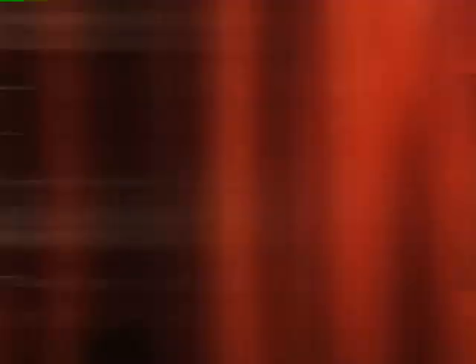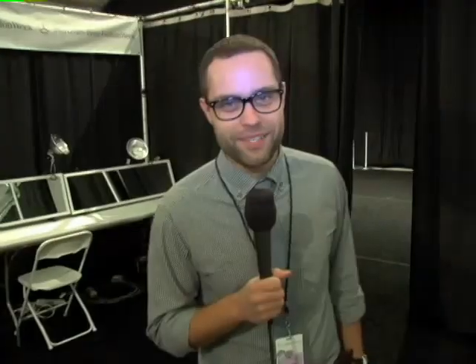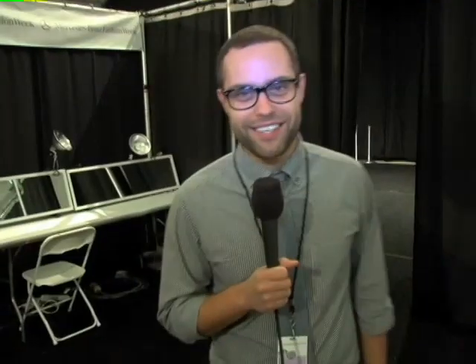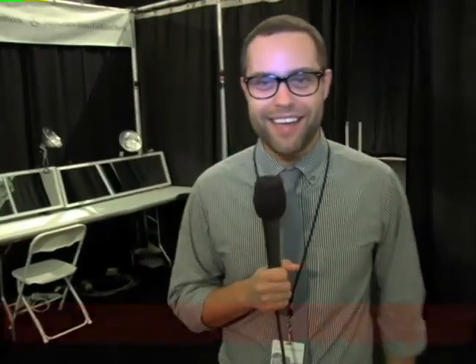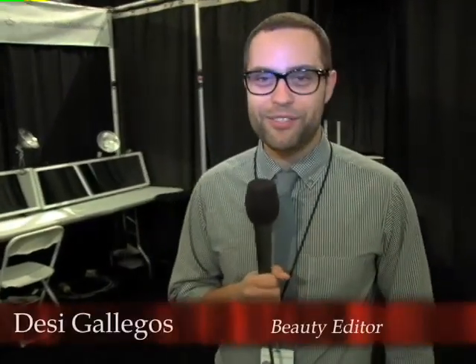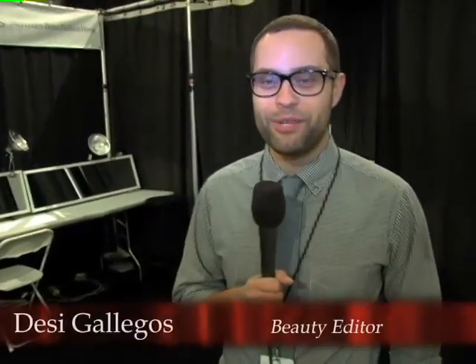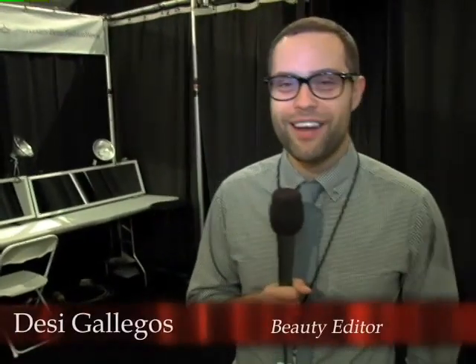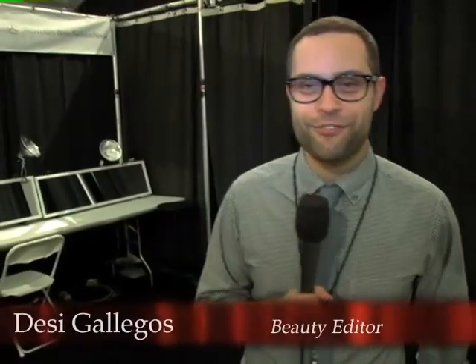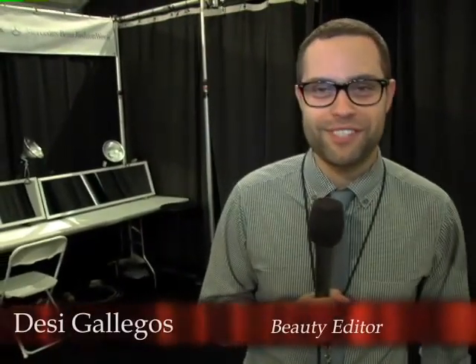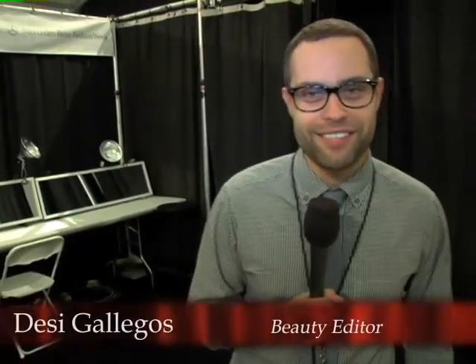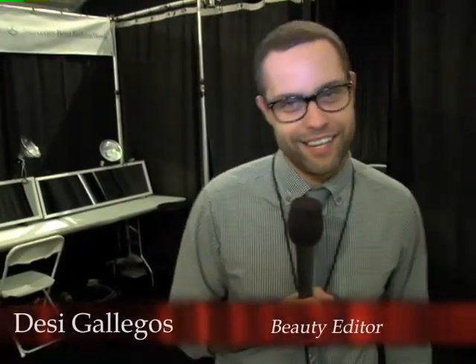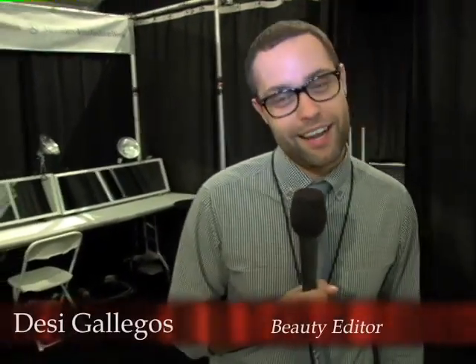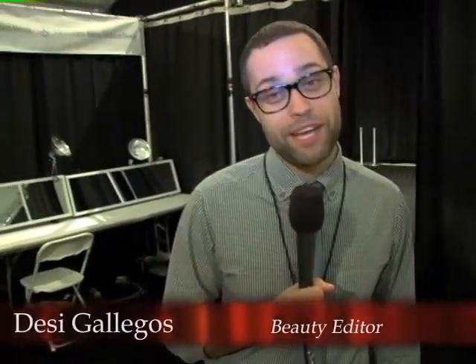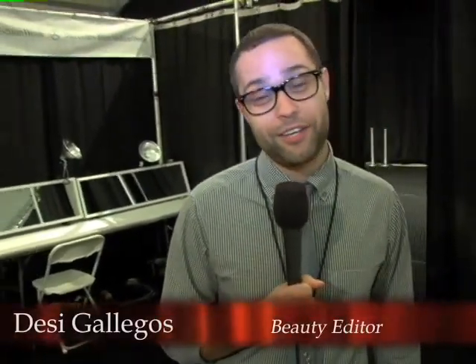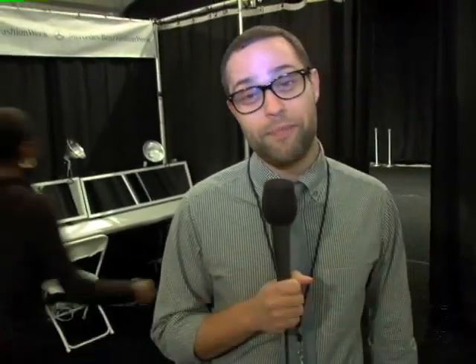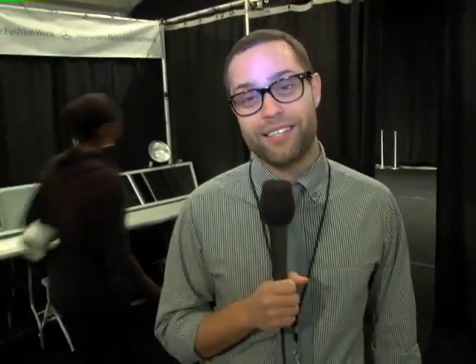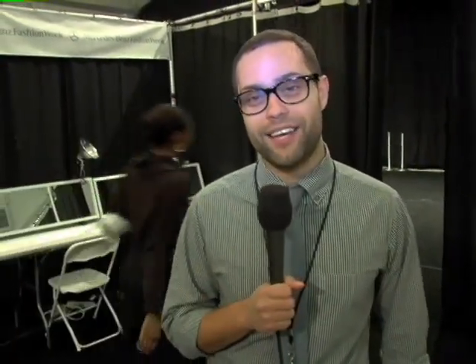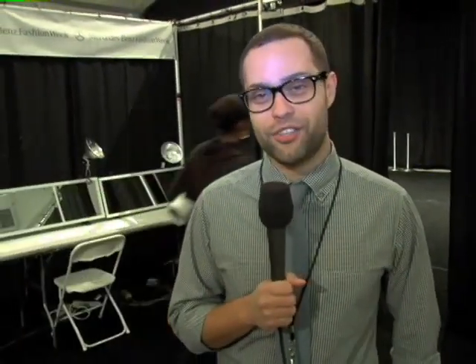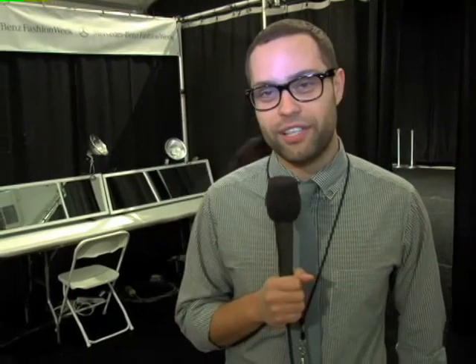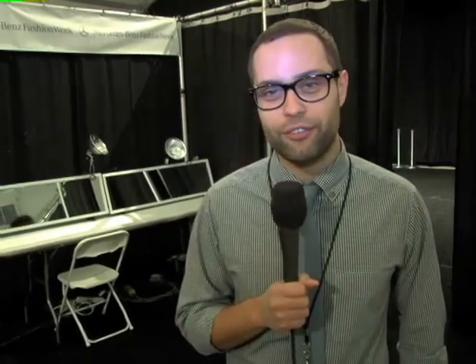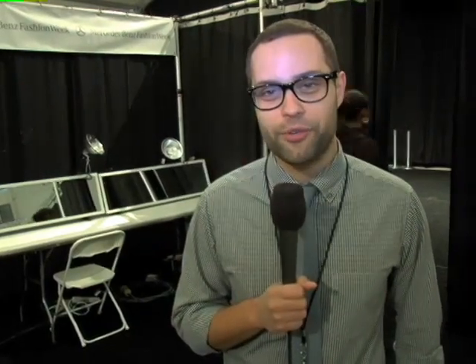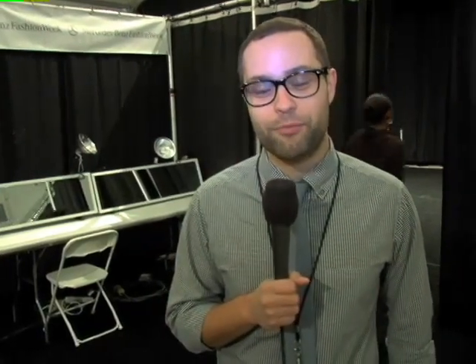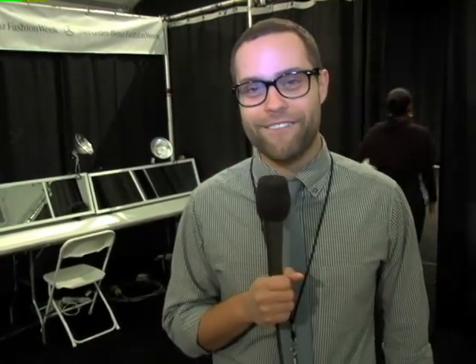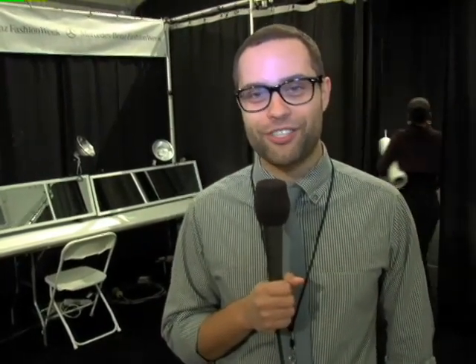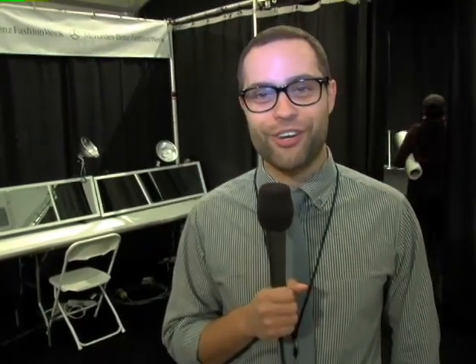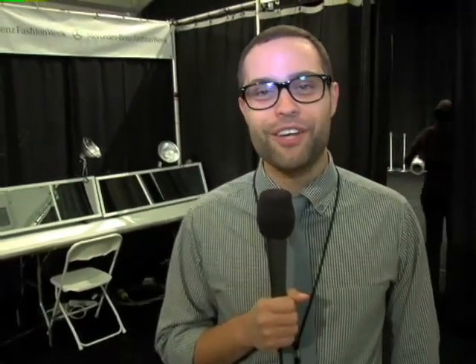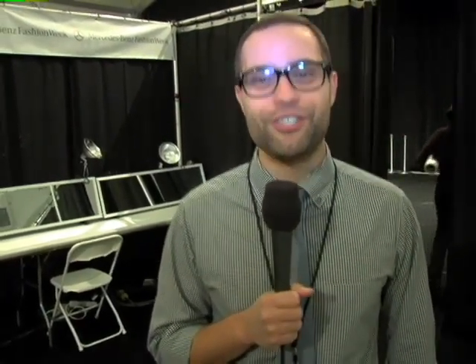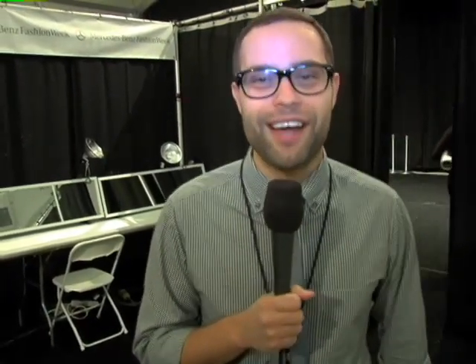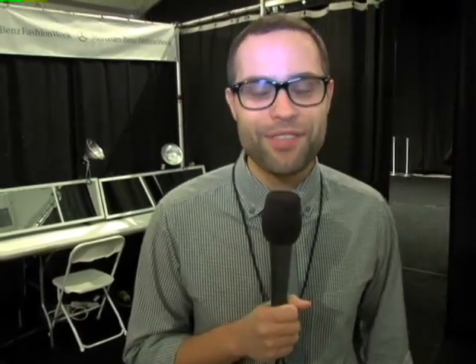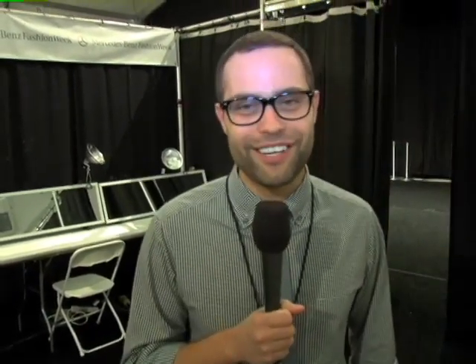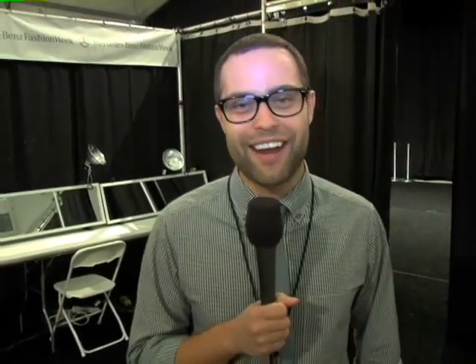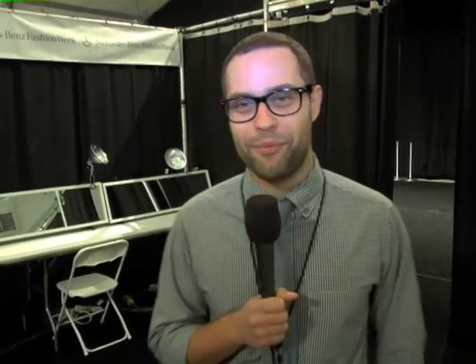I'm Bessie Gallegos, the beauty editor for Seventeen, and I'm taking you backstage at the Leela Rose Spring Fashion Show so you can copy the look at home.